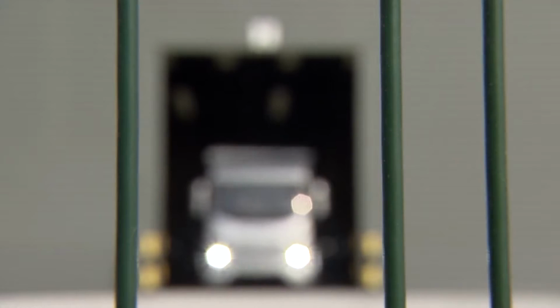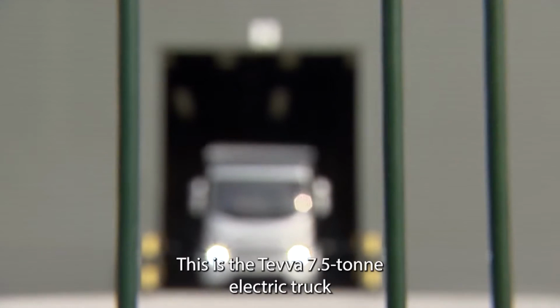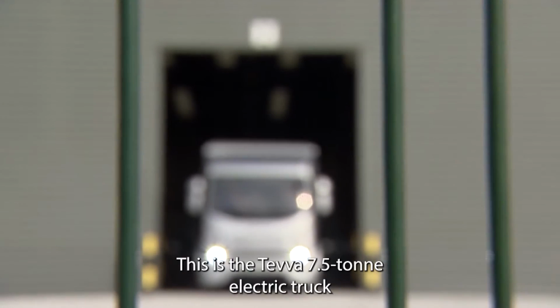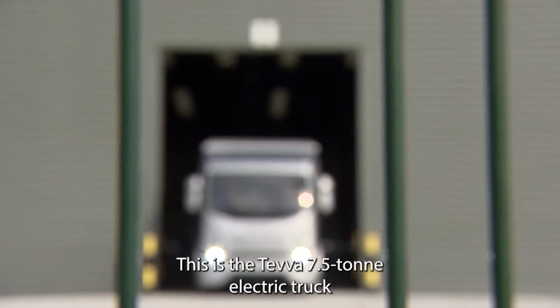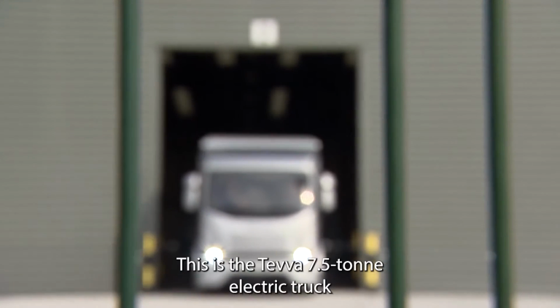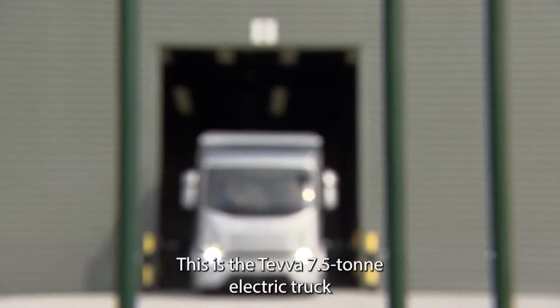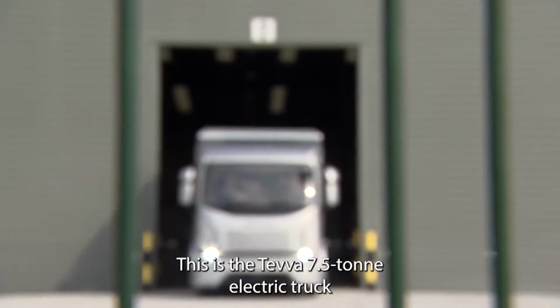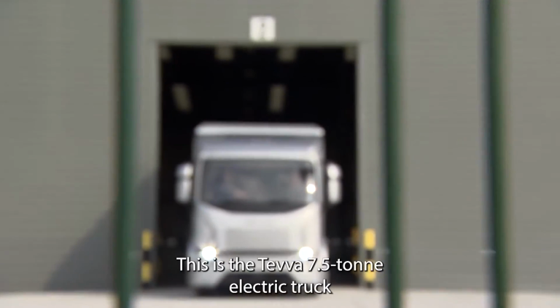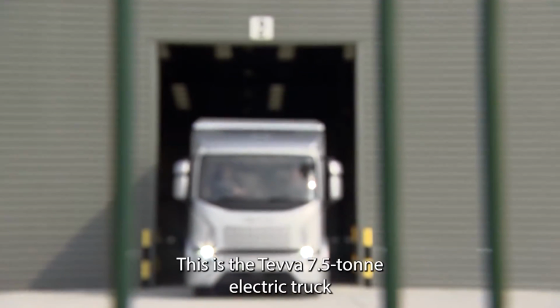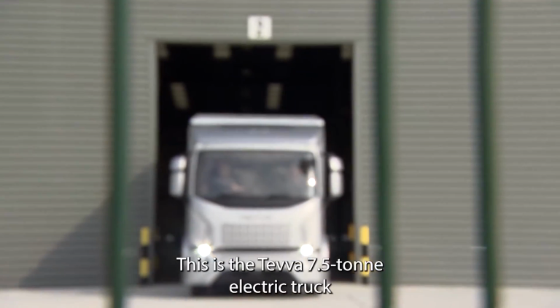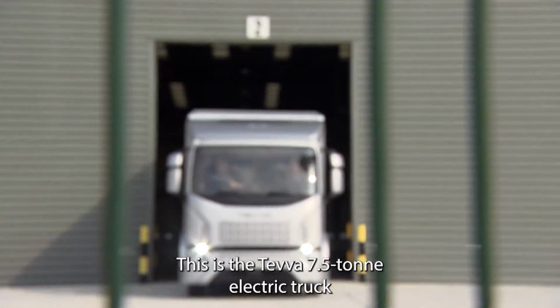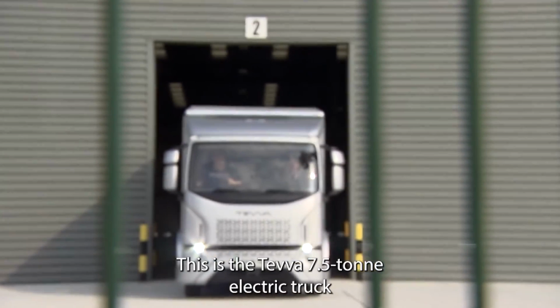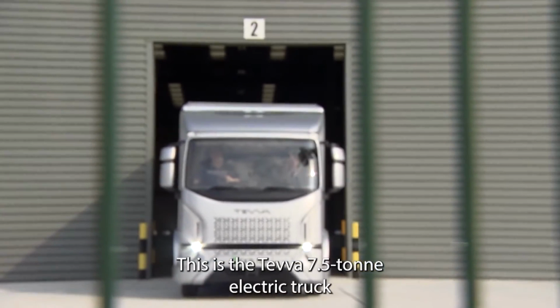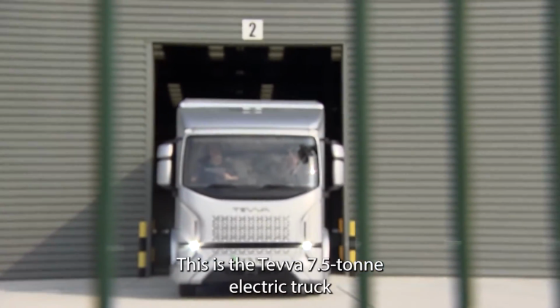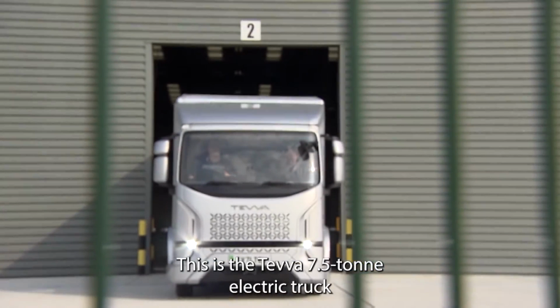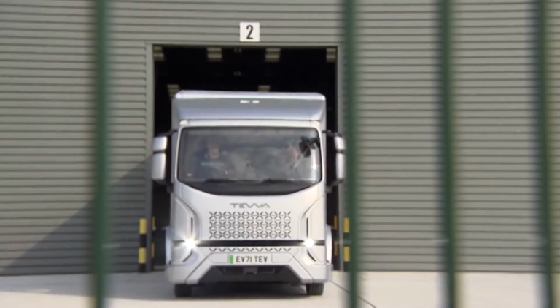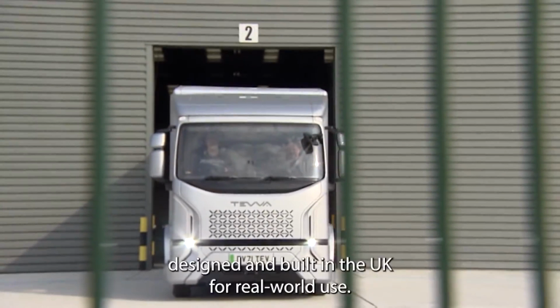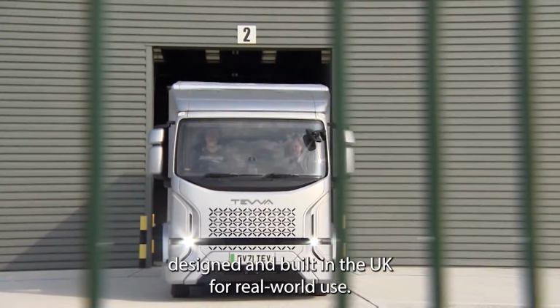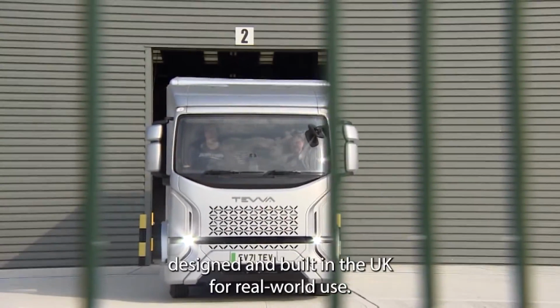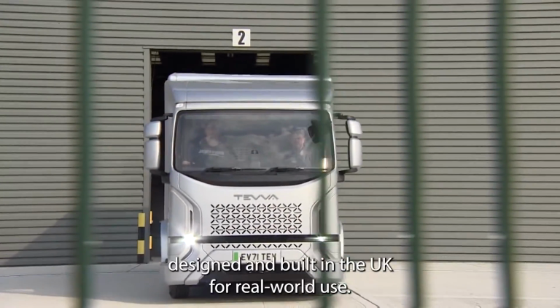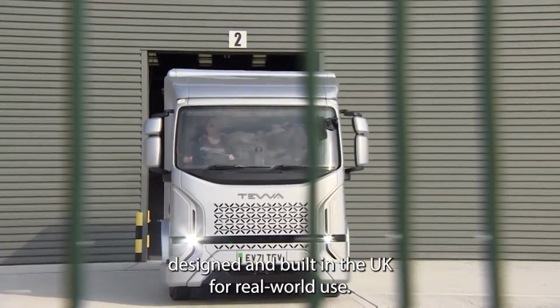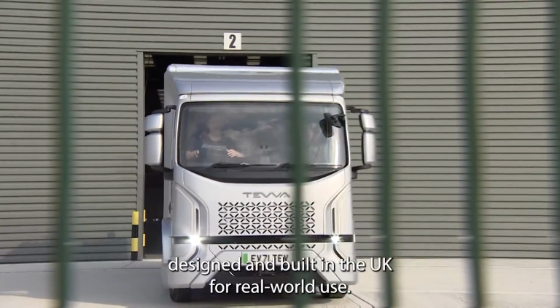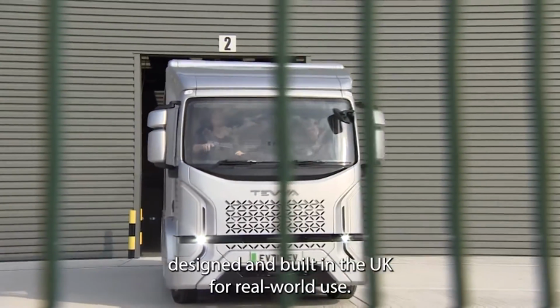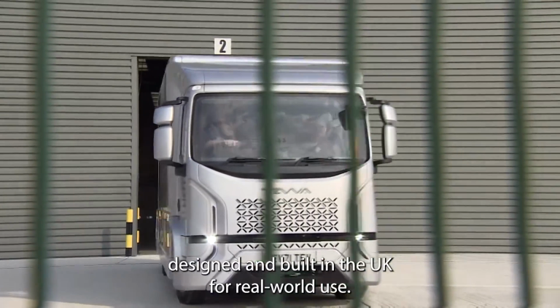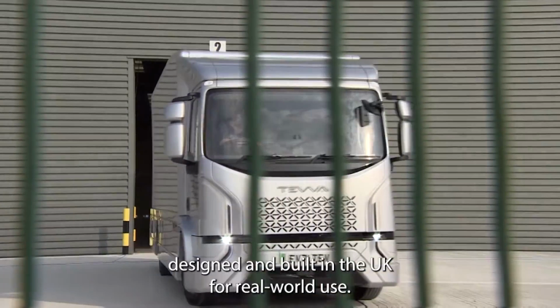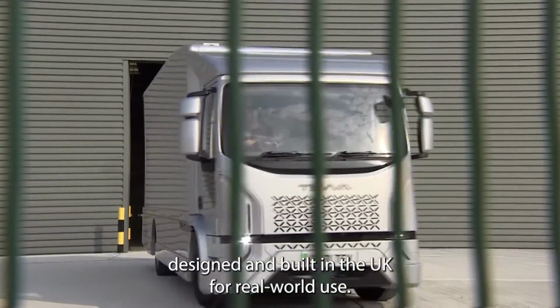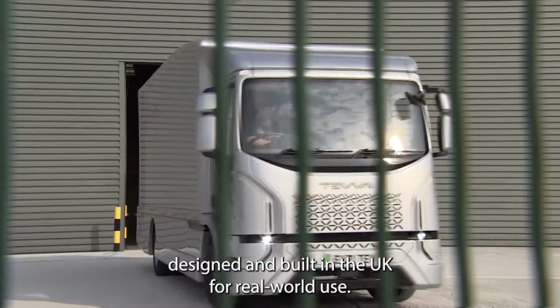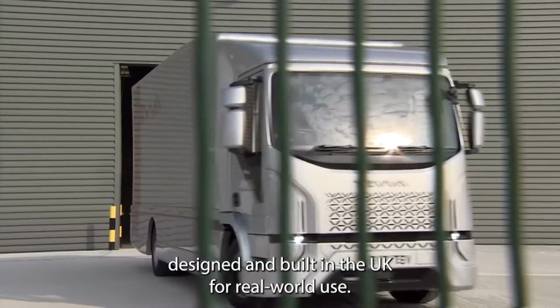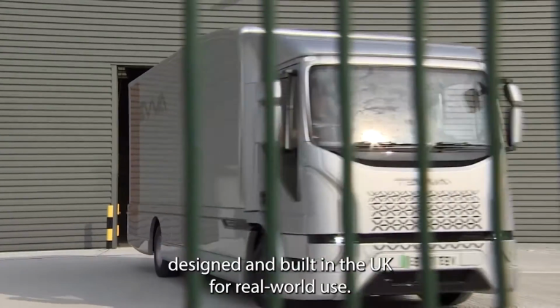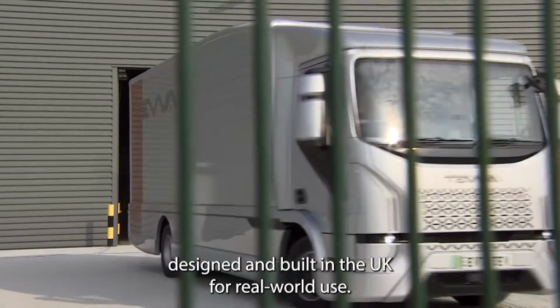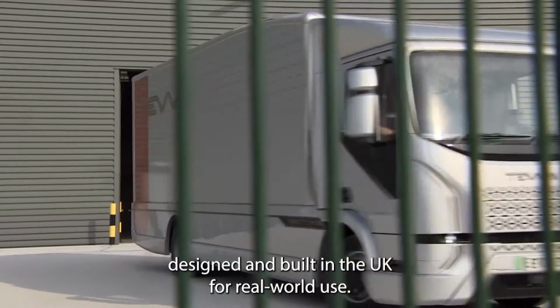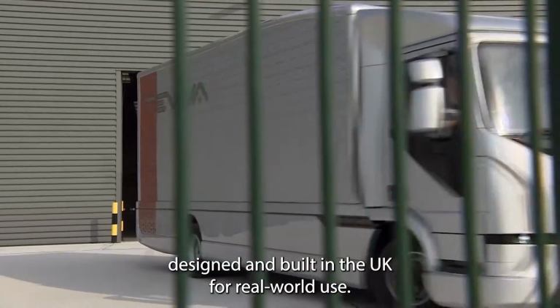This is the Teva seven and a half ton electric truck, designed and built in the UK for real world use.